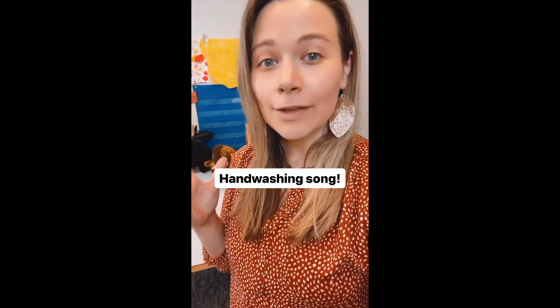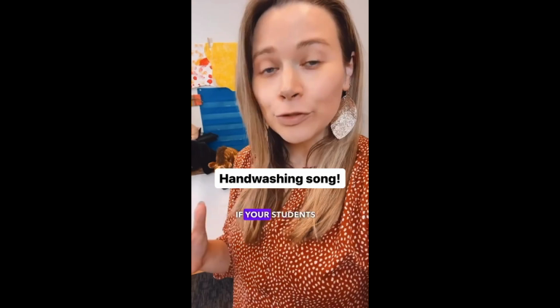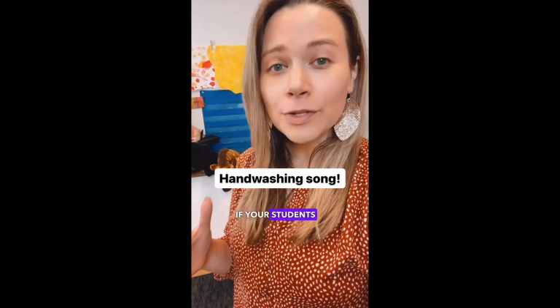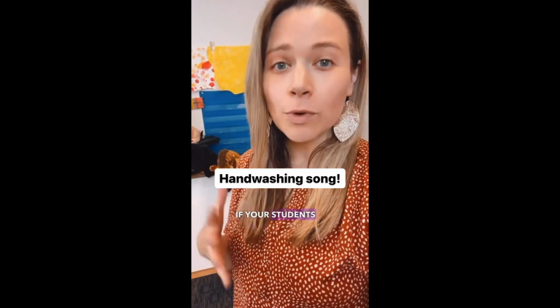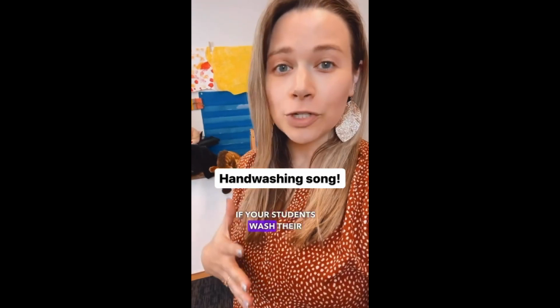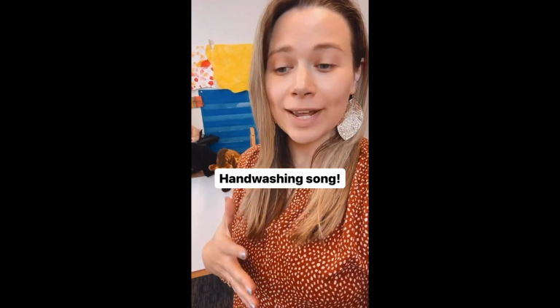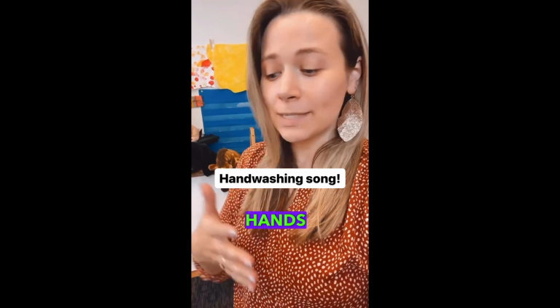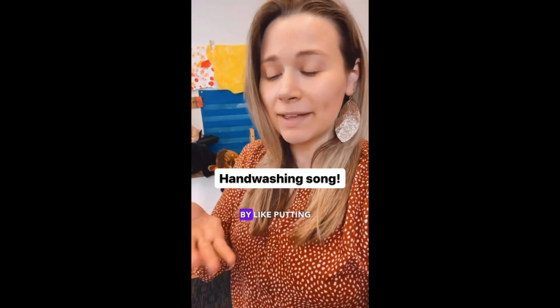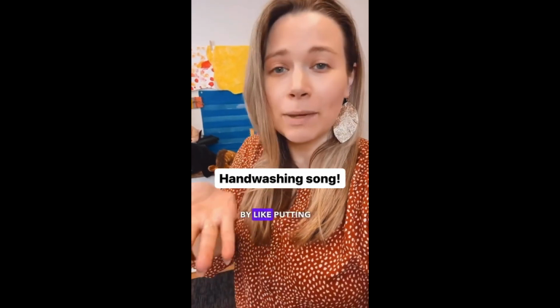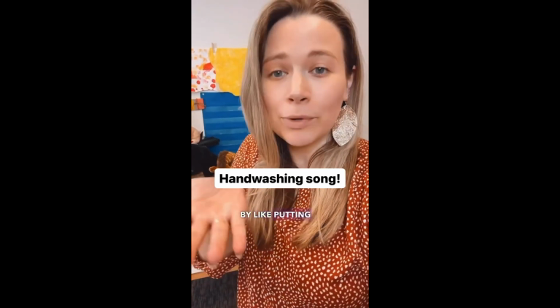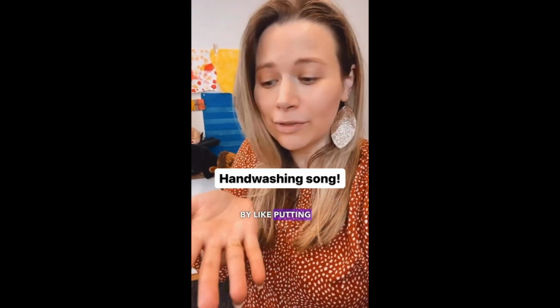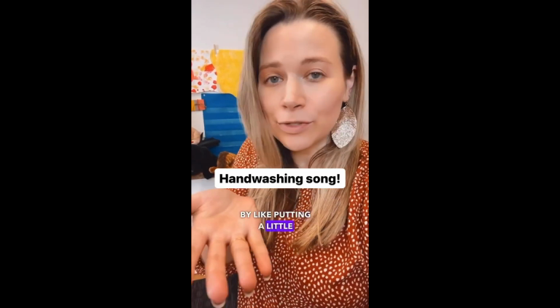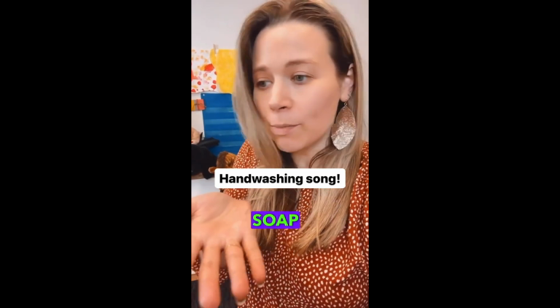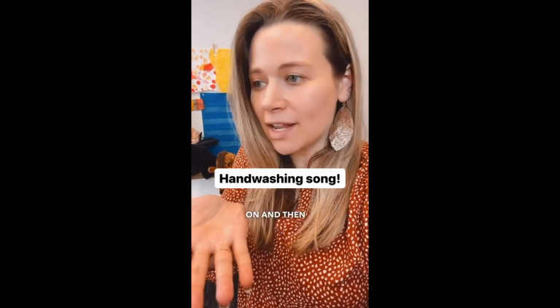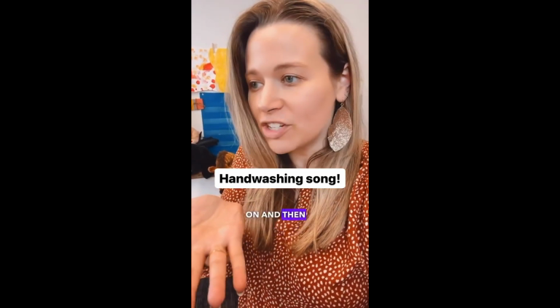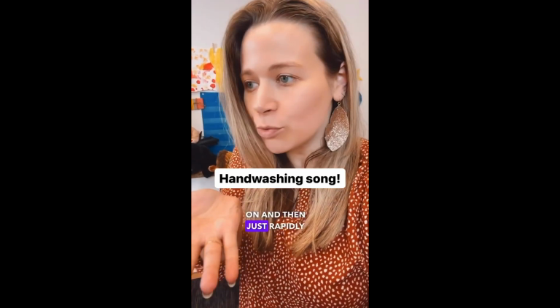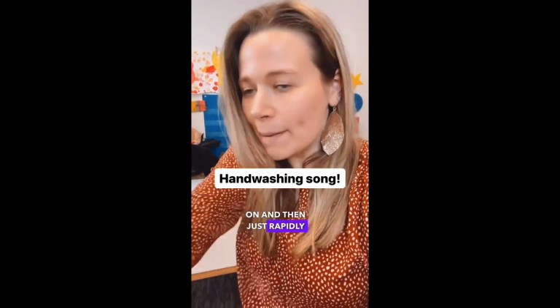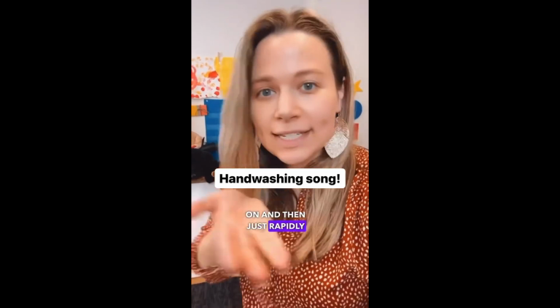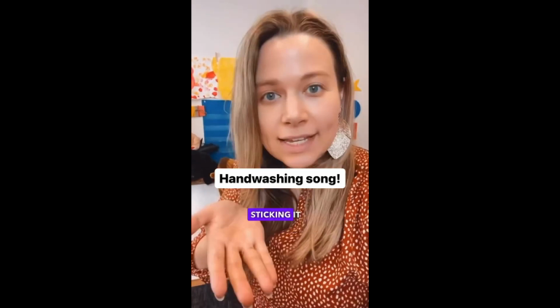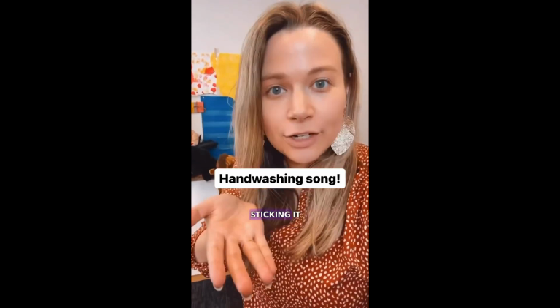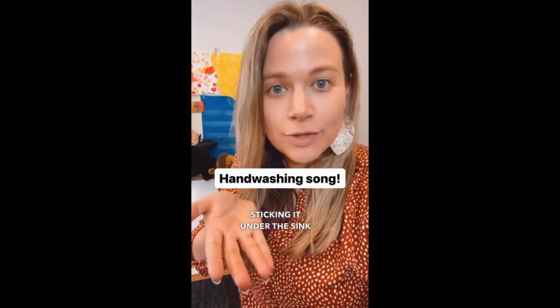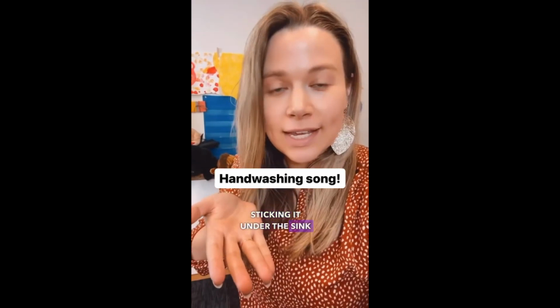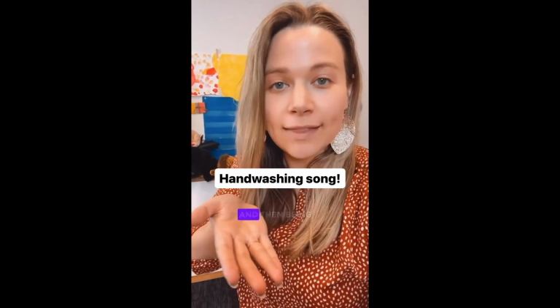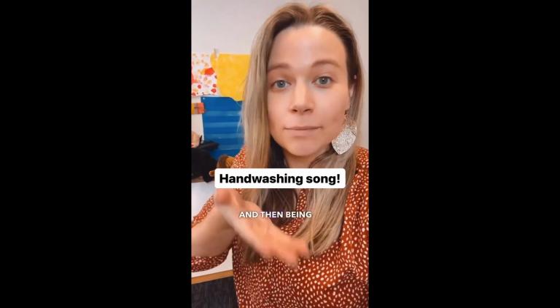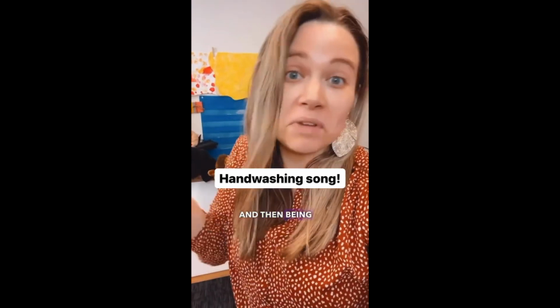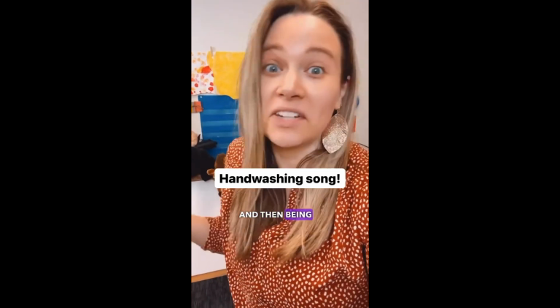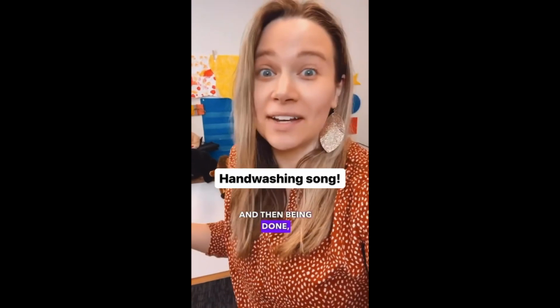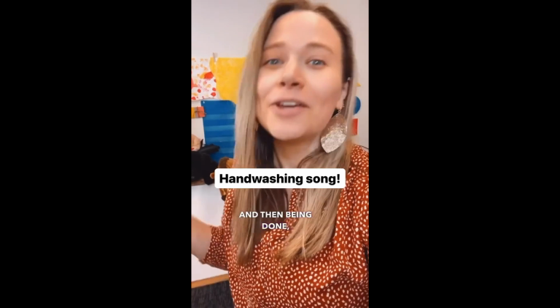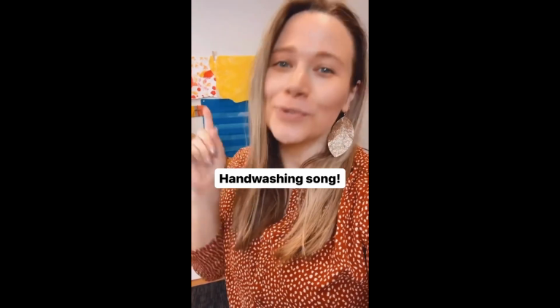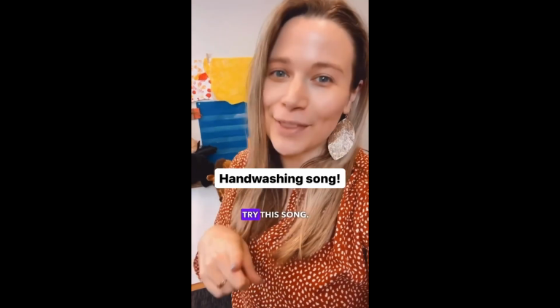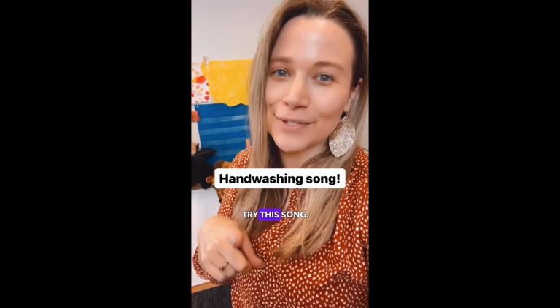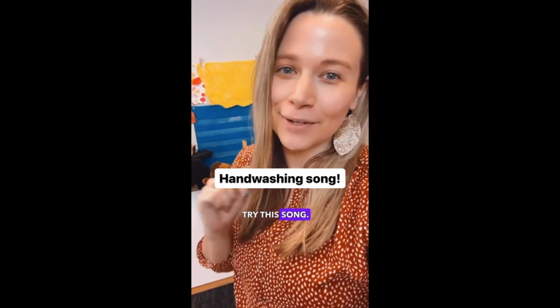If your students wash their hands by putting a little soap on and then just rapidly sticking it under the sink and then being done, try this song.